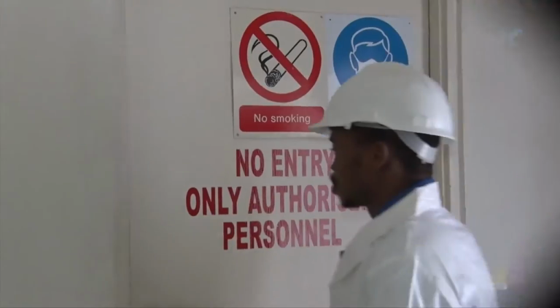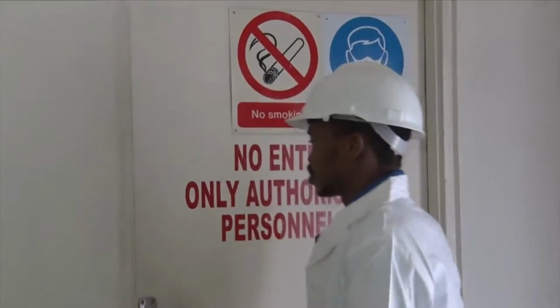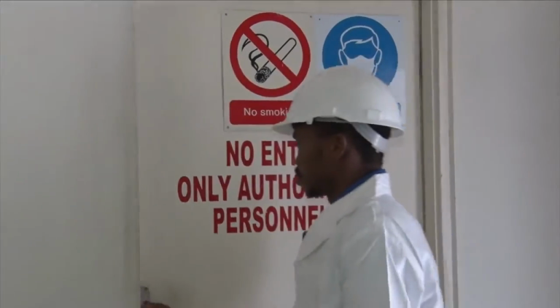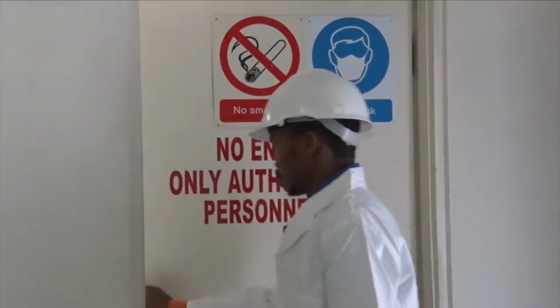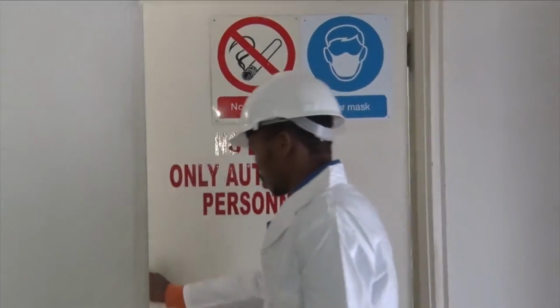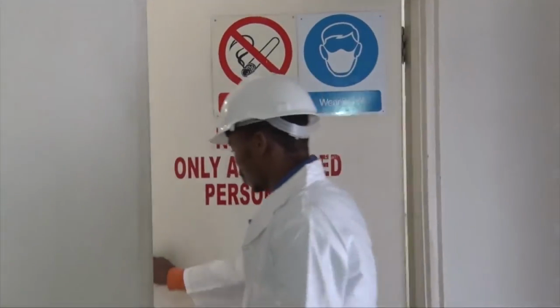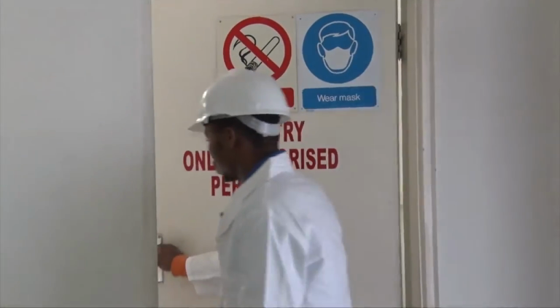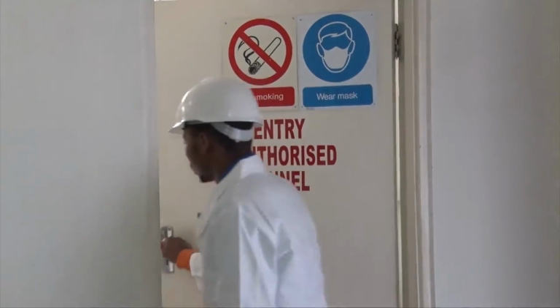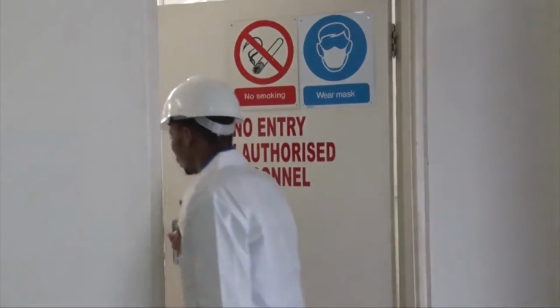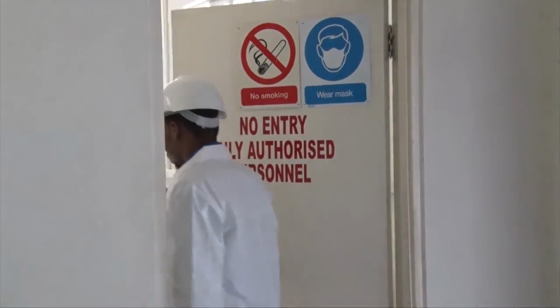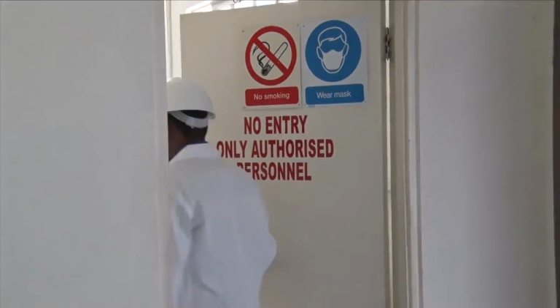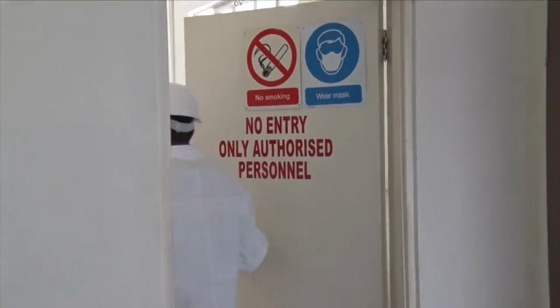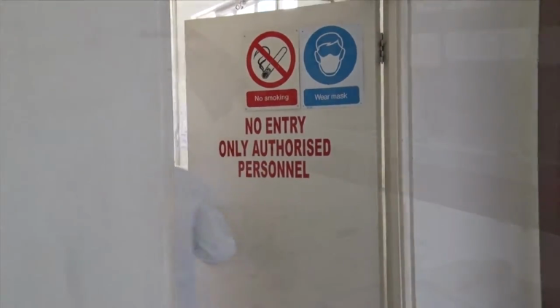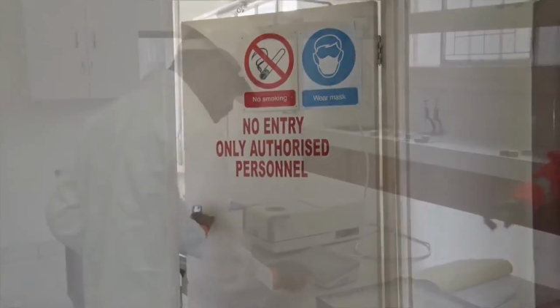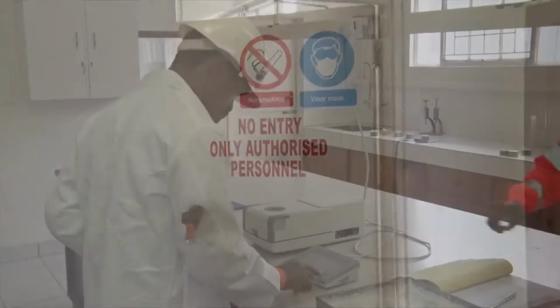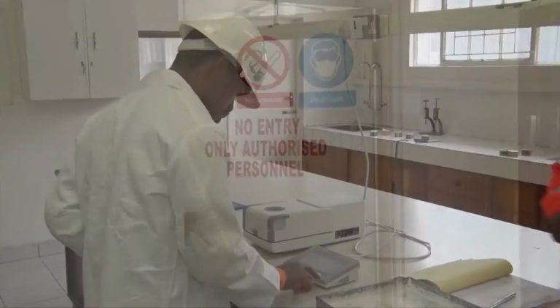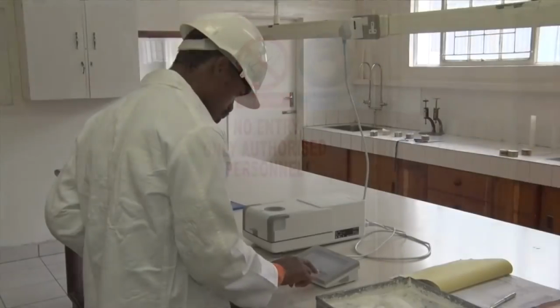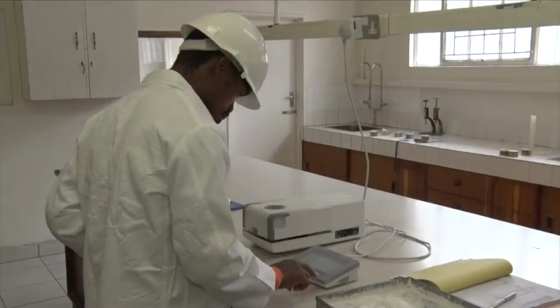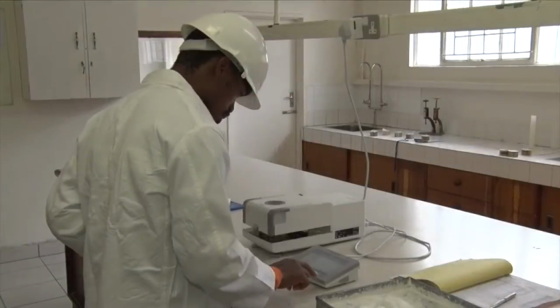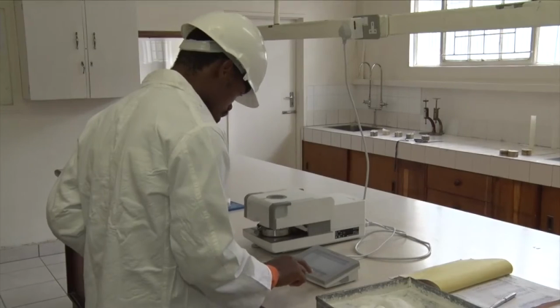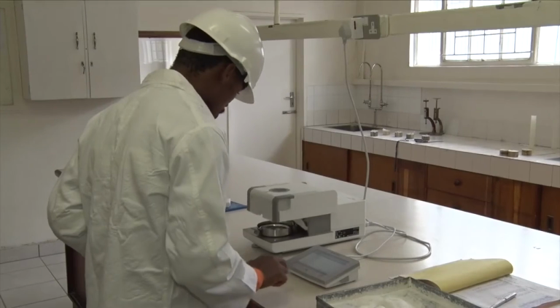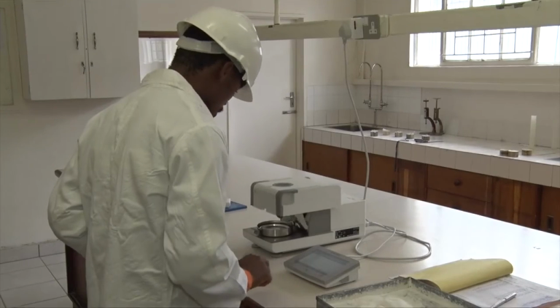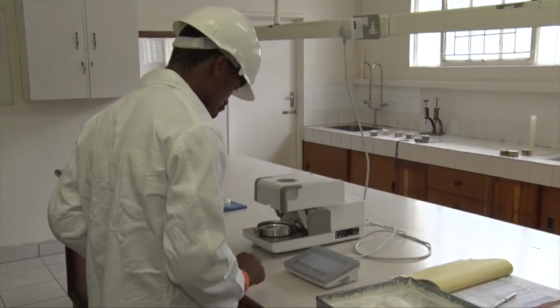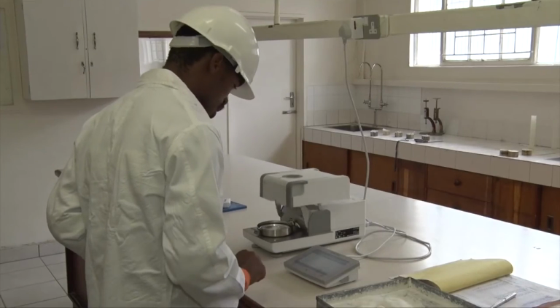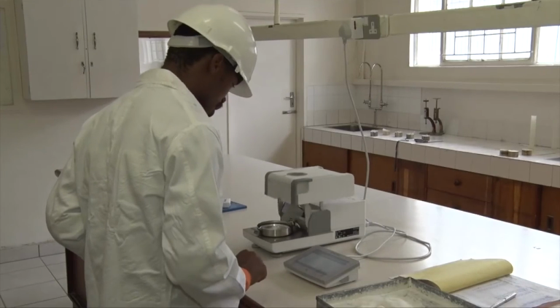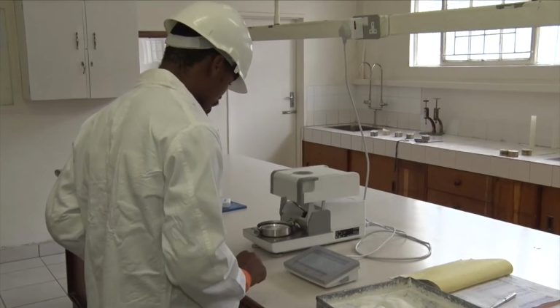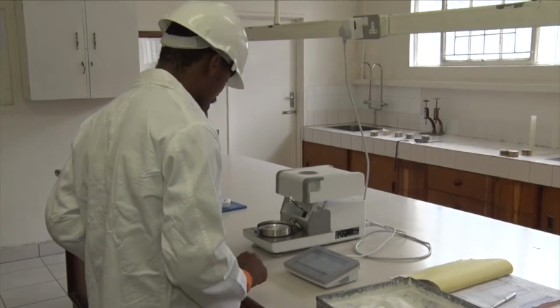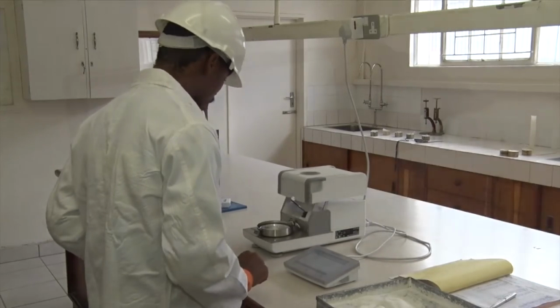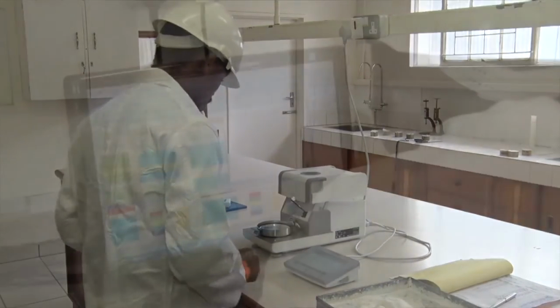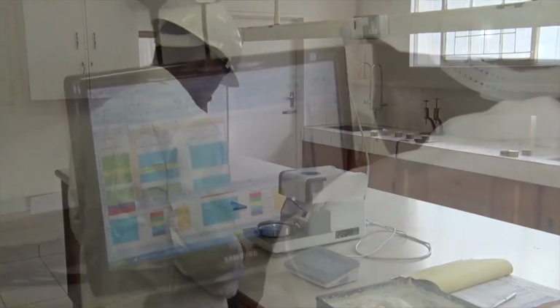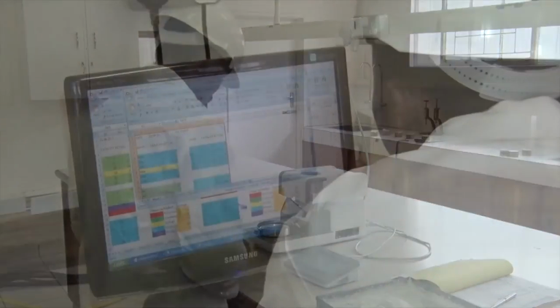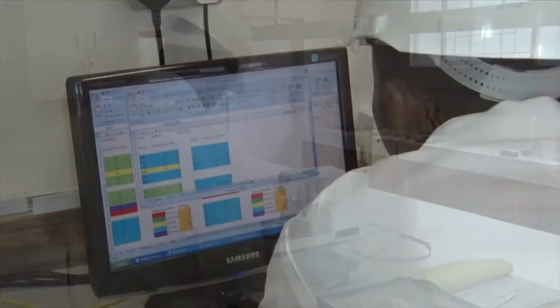Gyprock has retained its competitive edge through constant research and development.